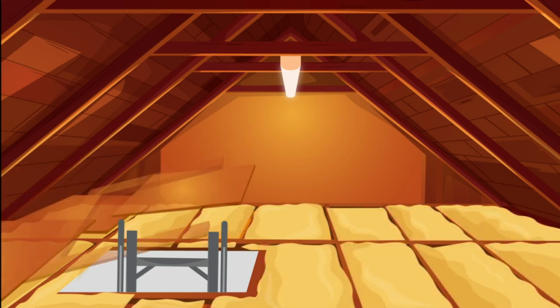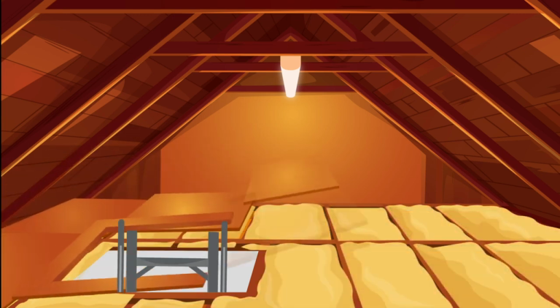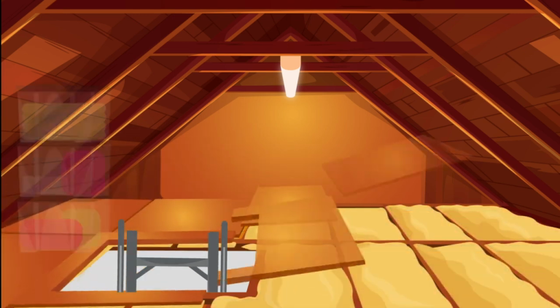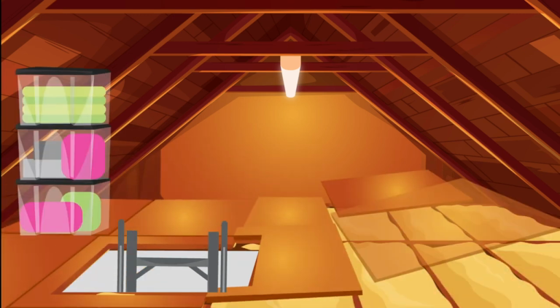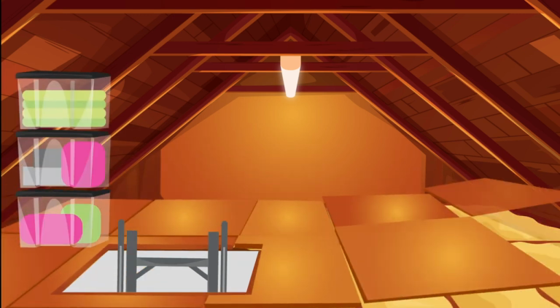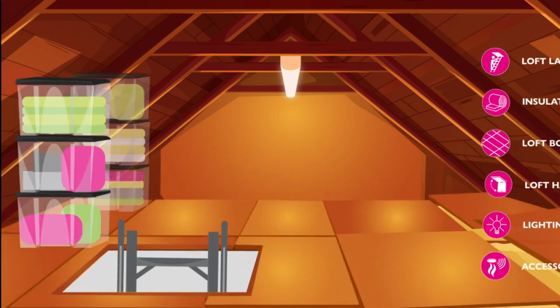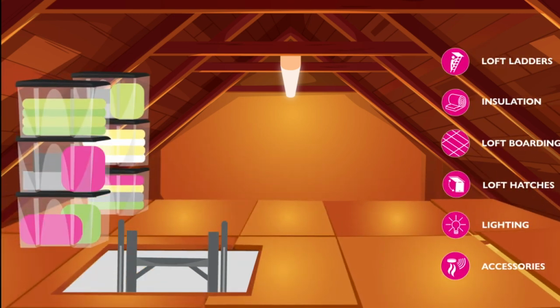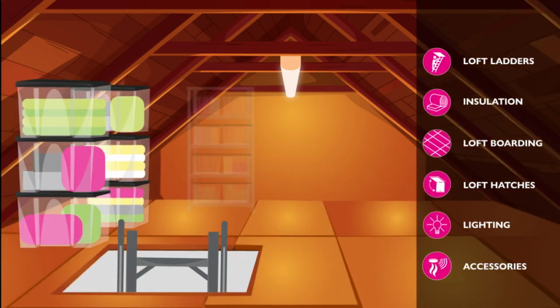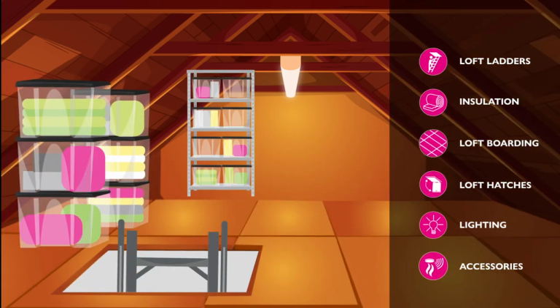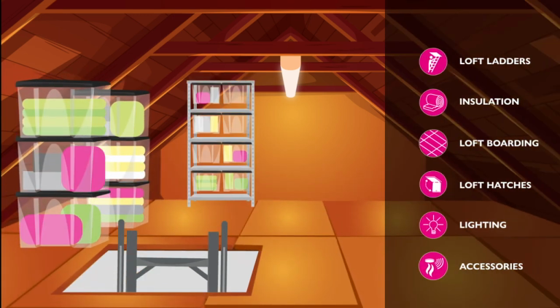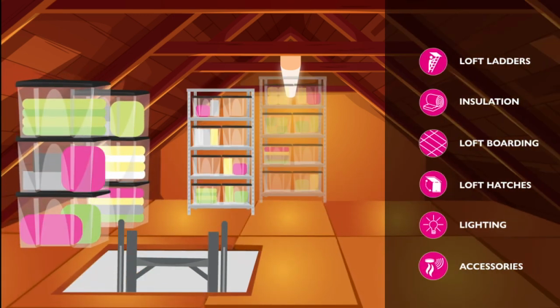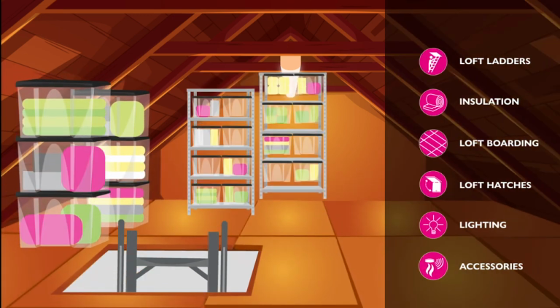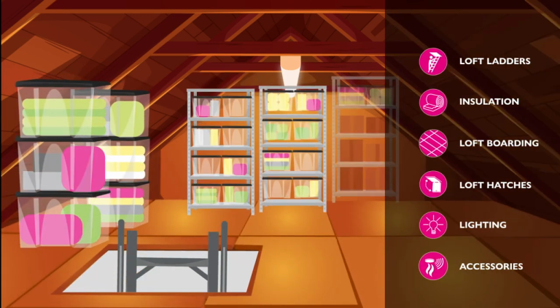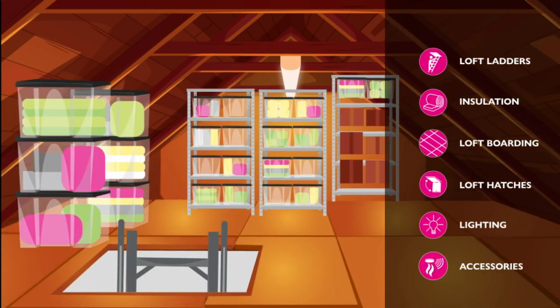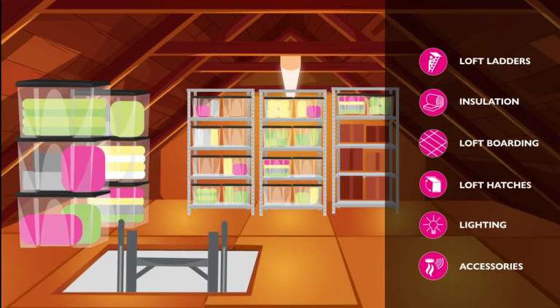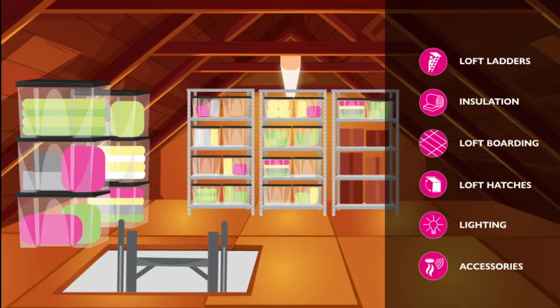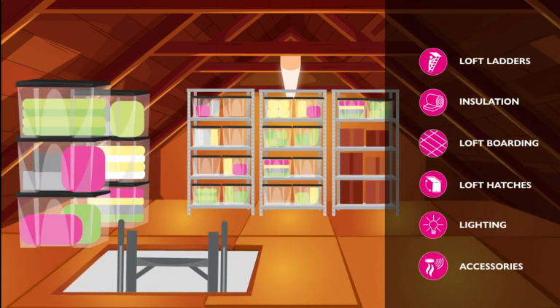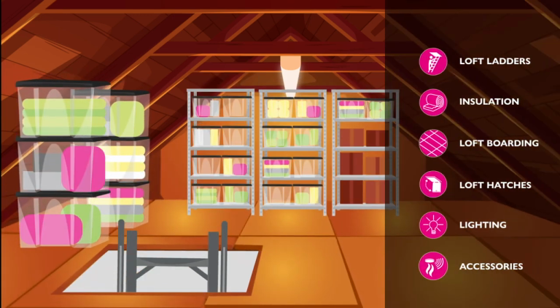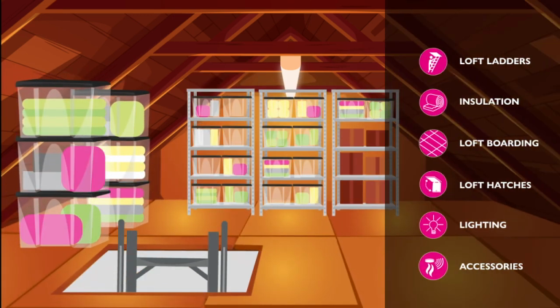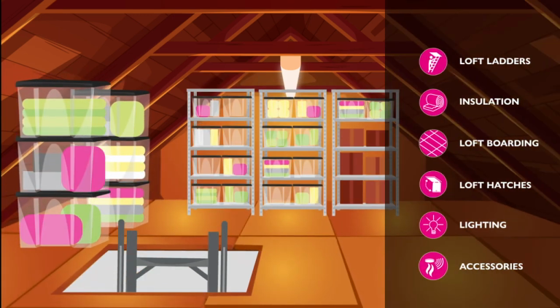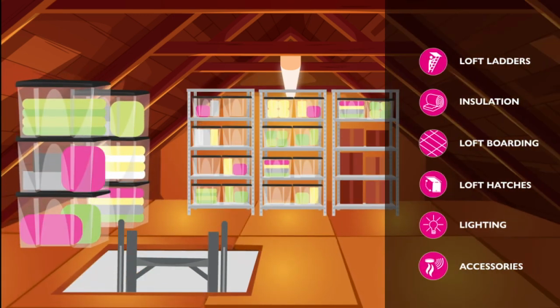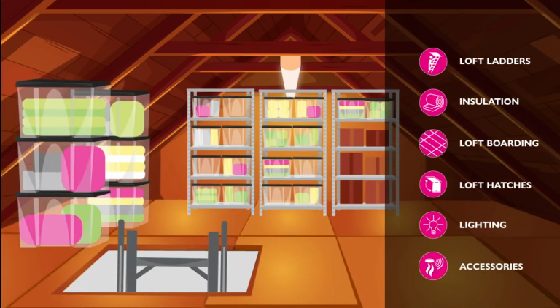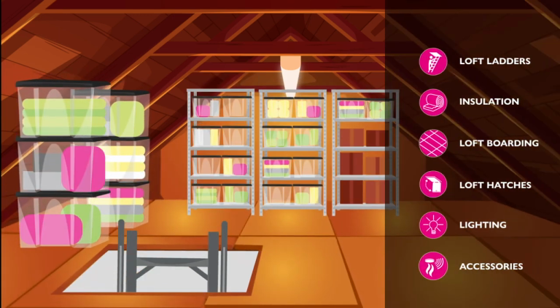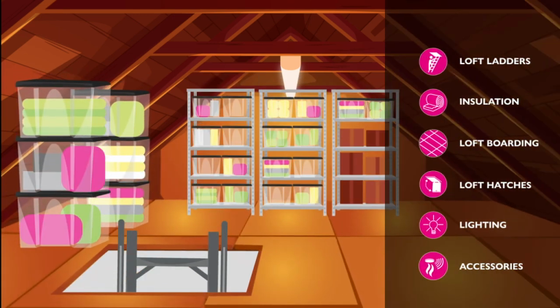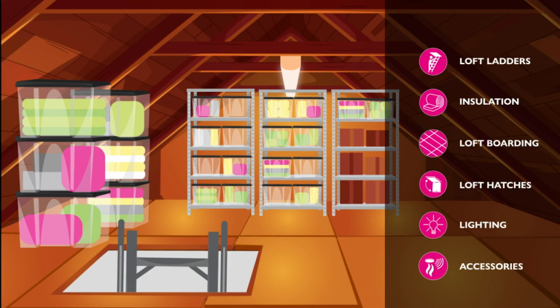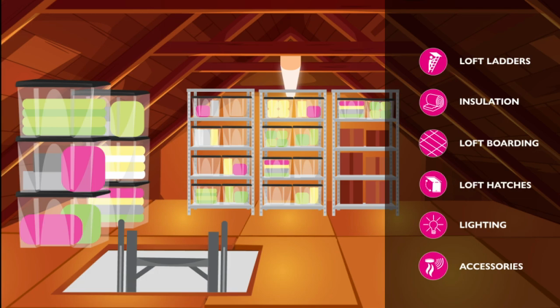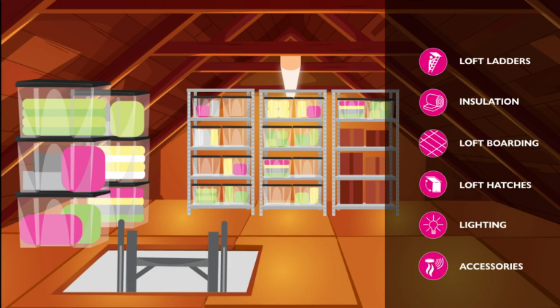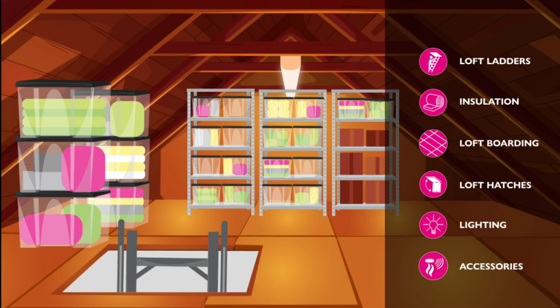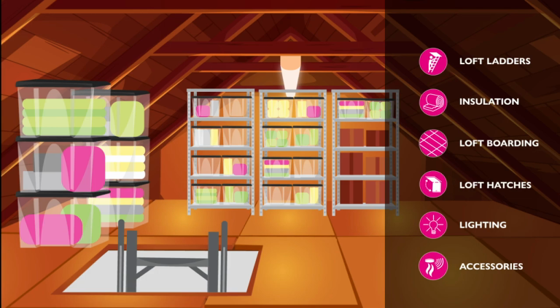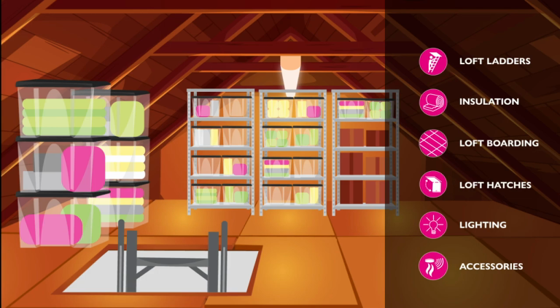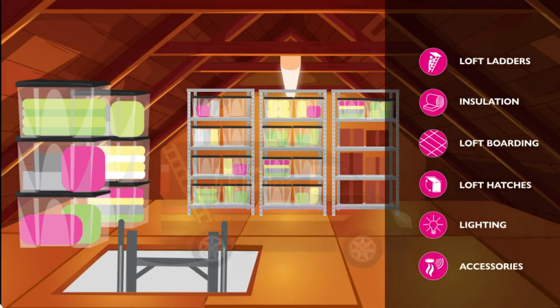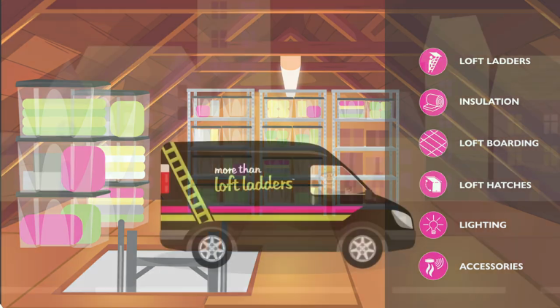We offer a wide variety of products including insulation, boarding, lighting and storage solutions.